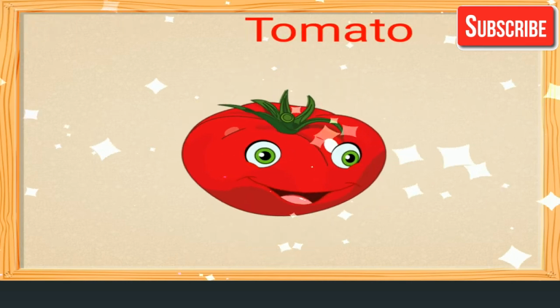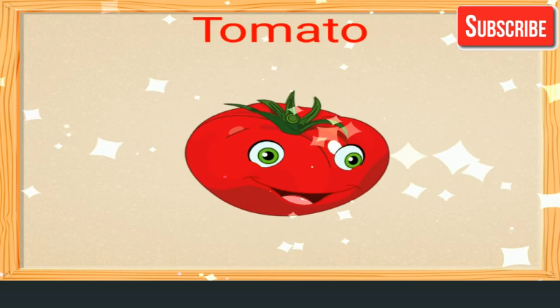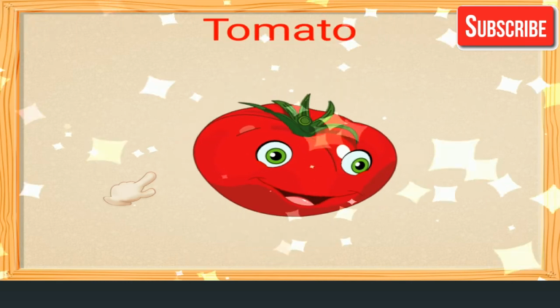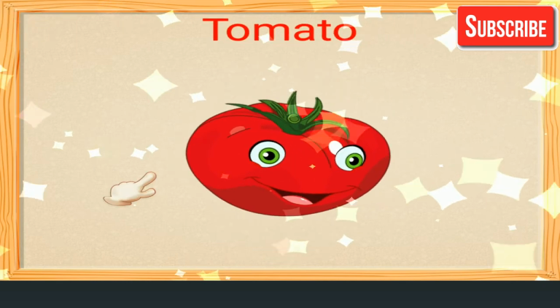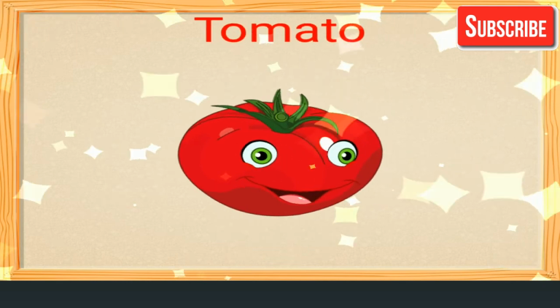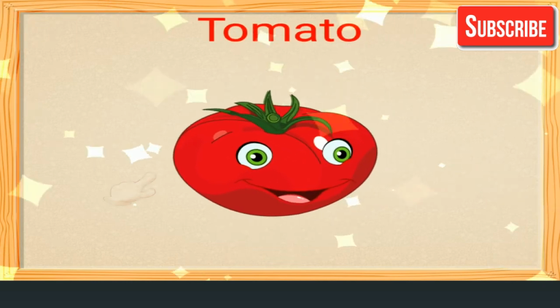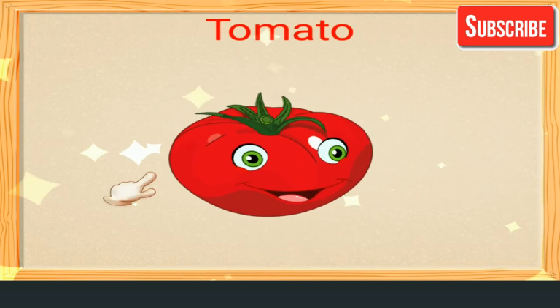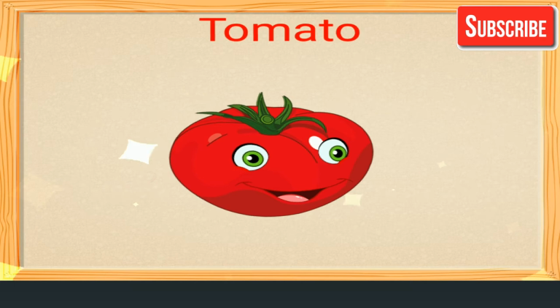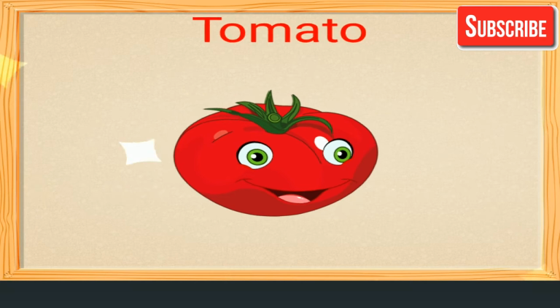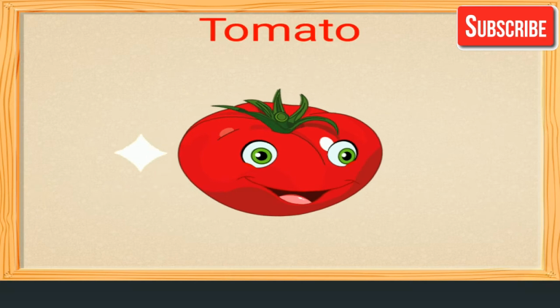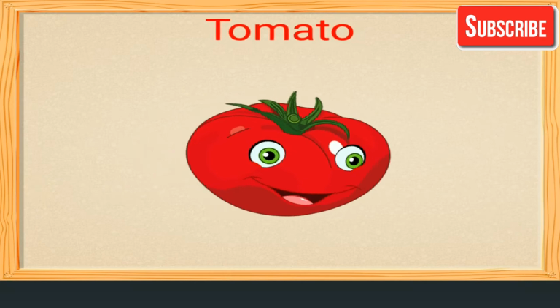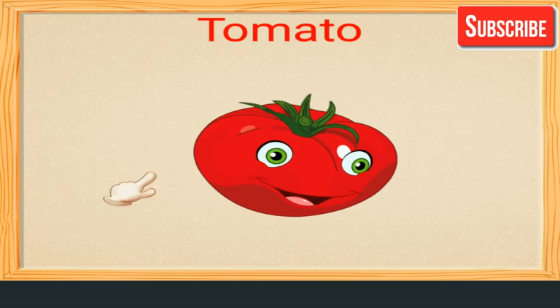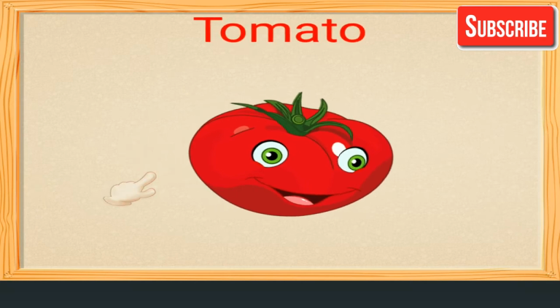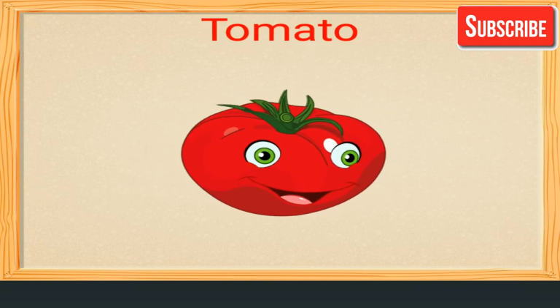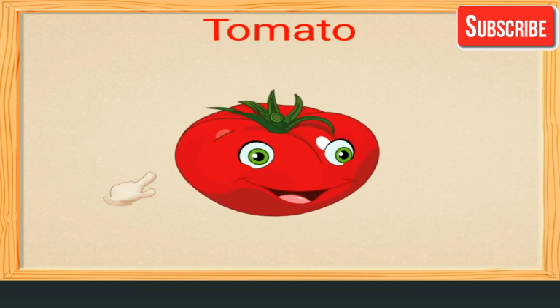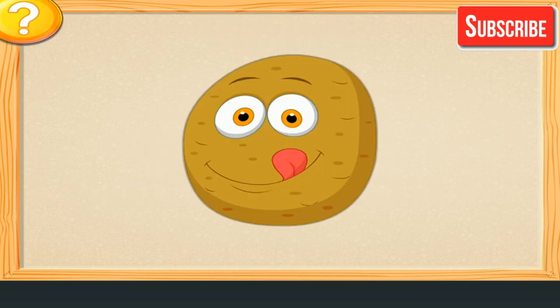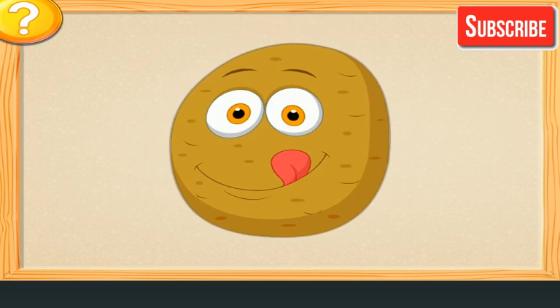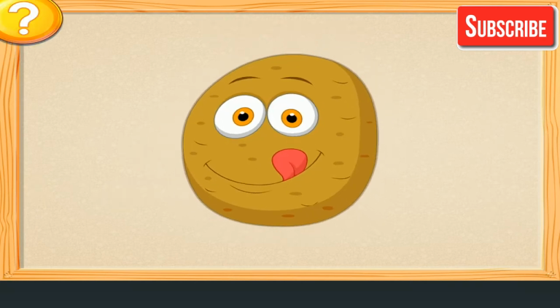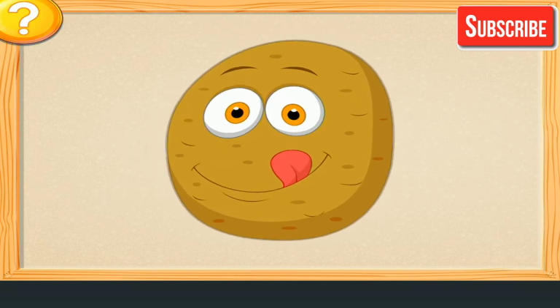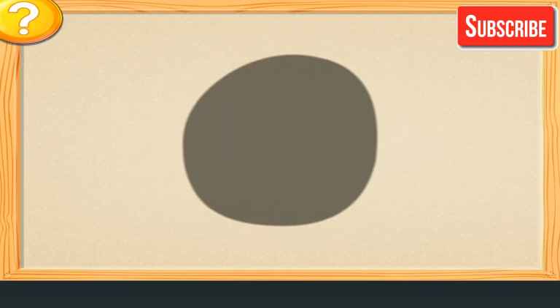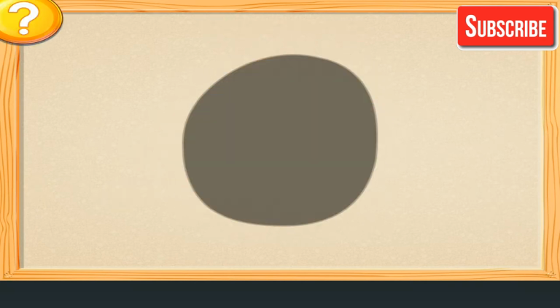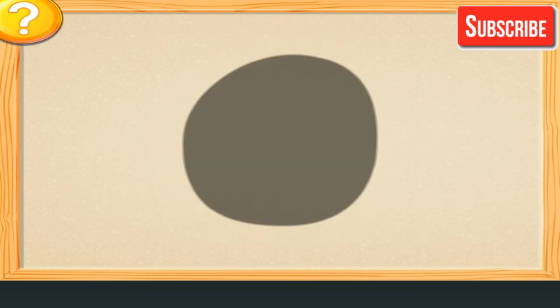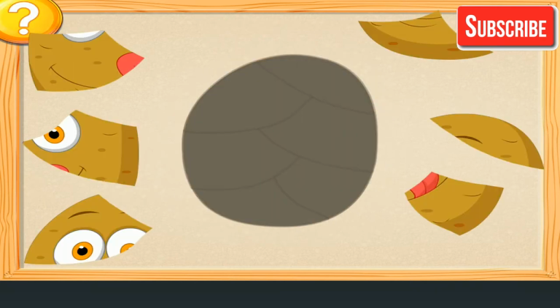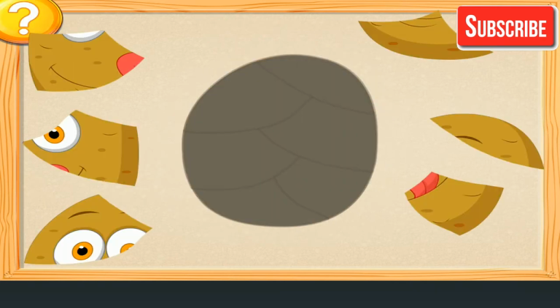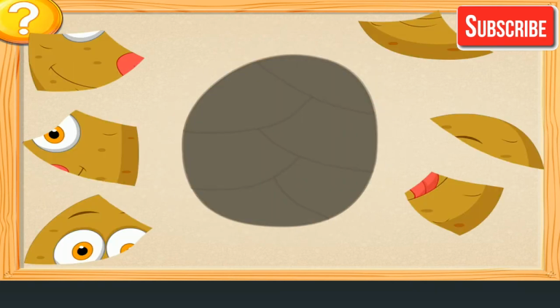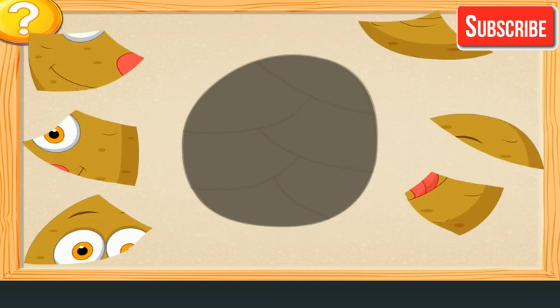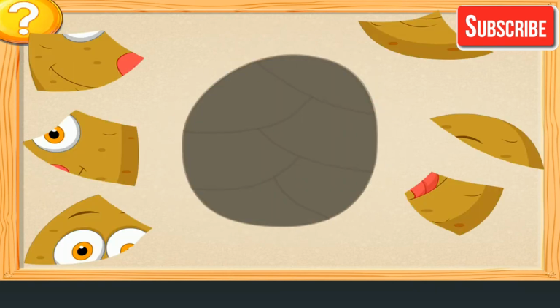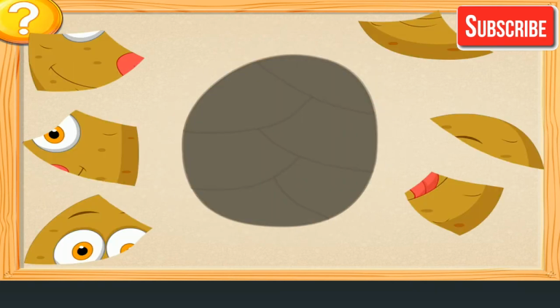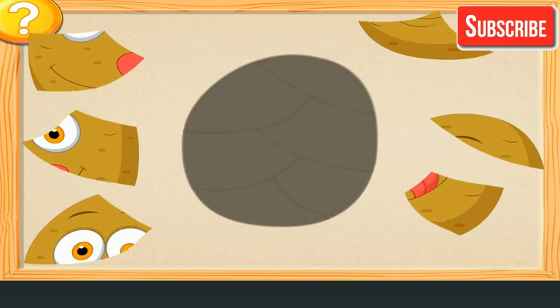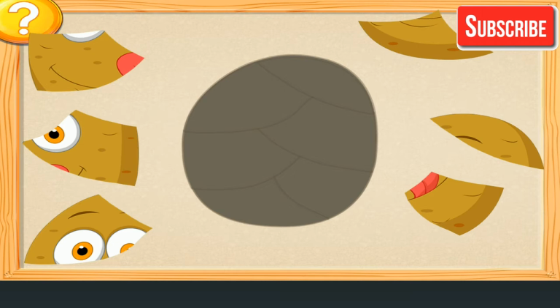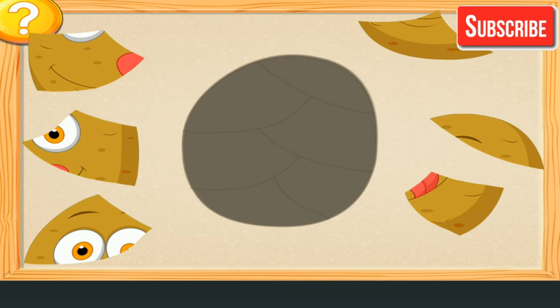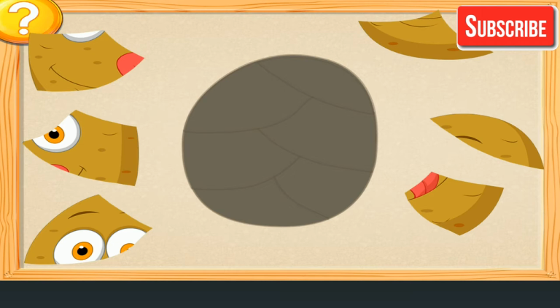Tomato. Join the parts of the vegetable.